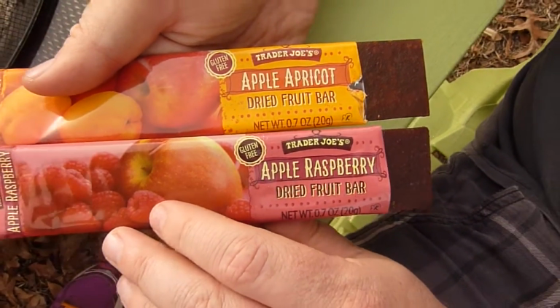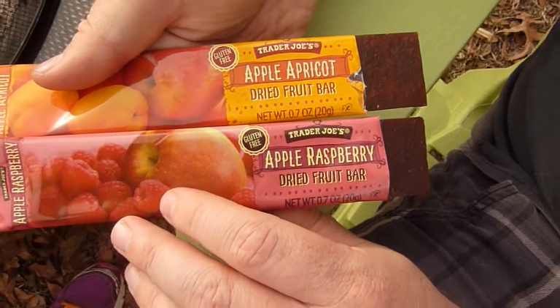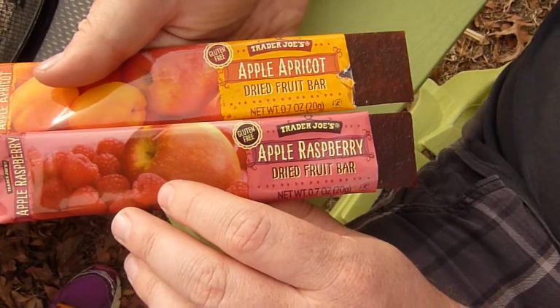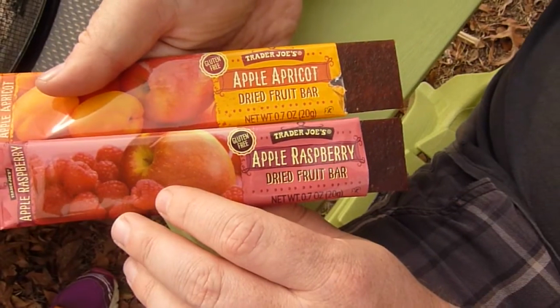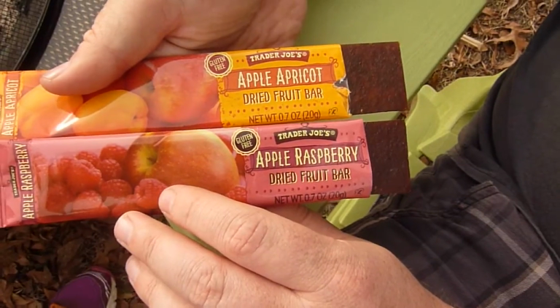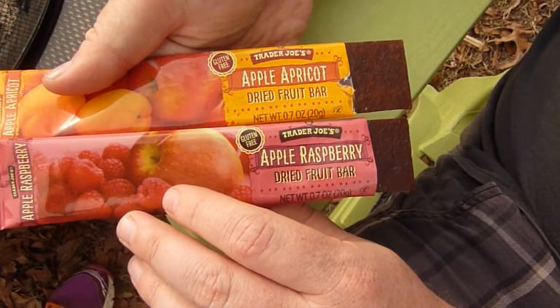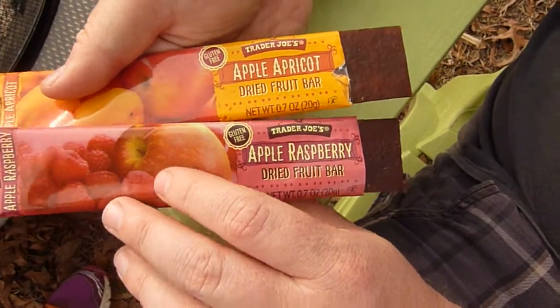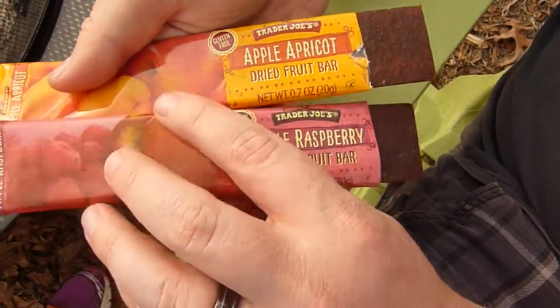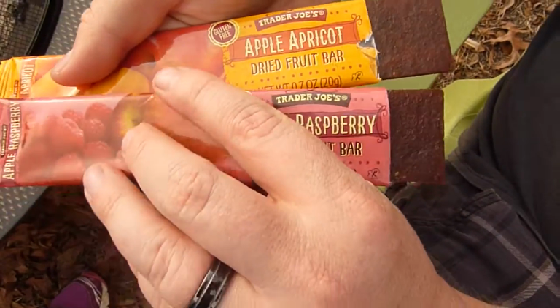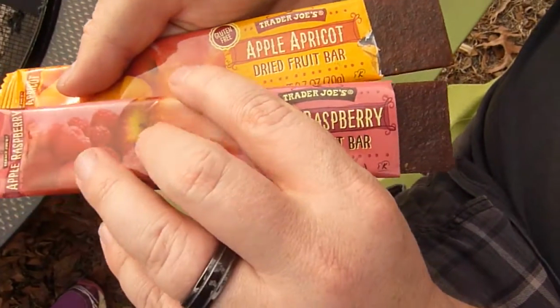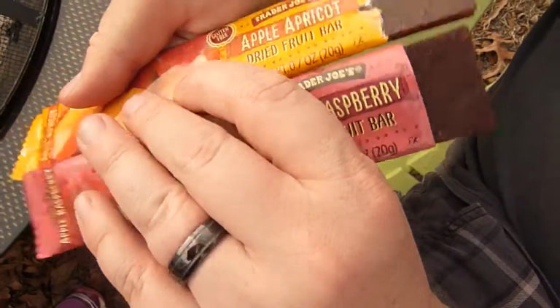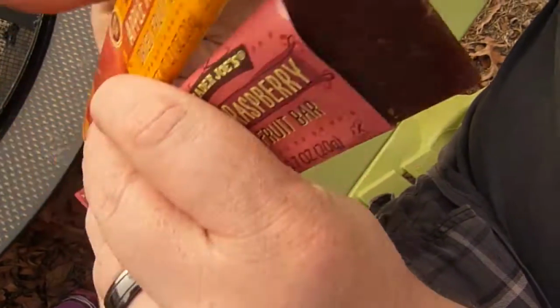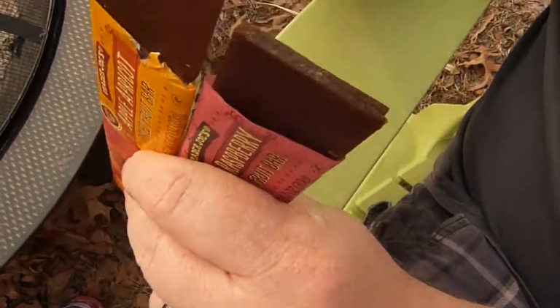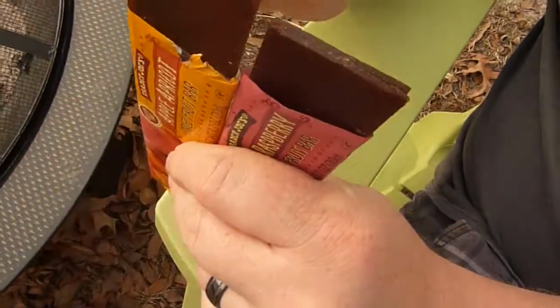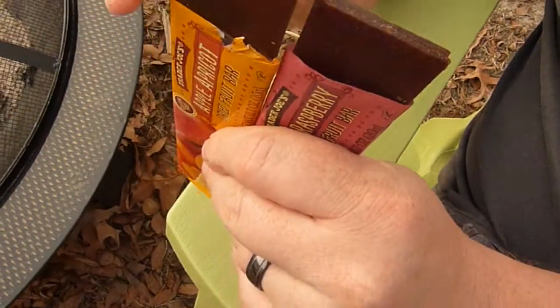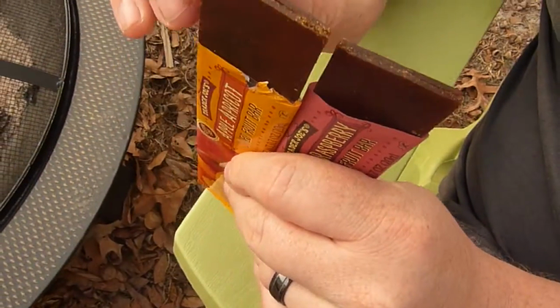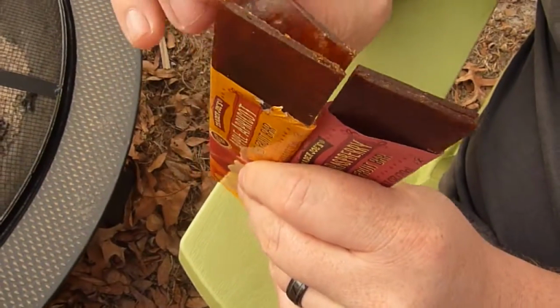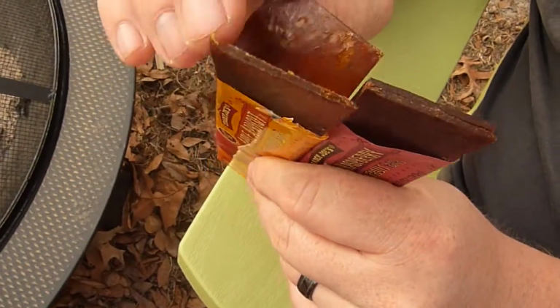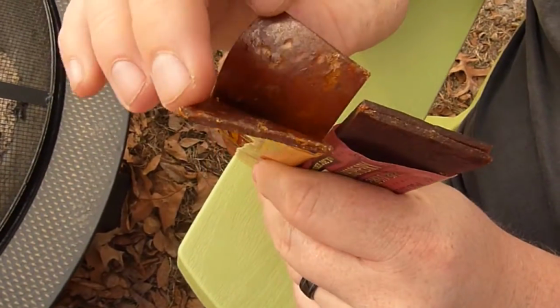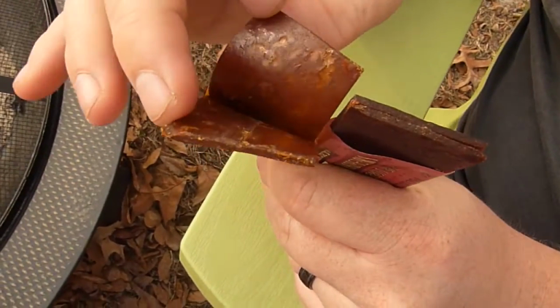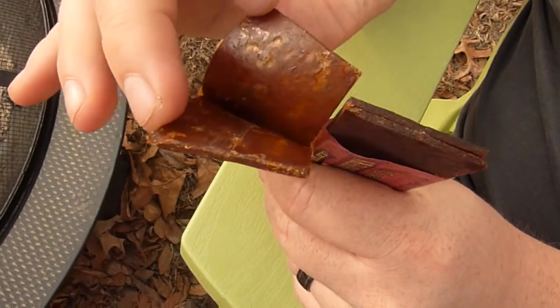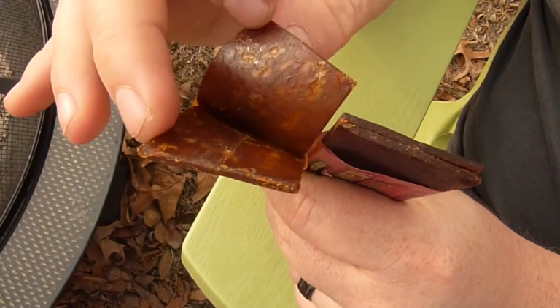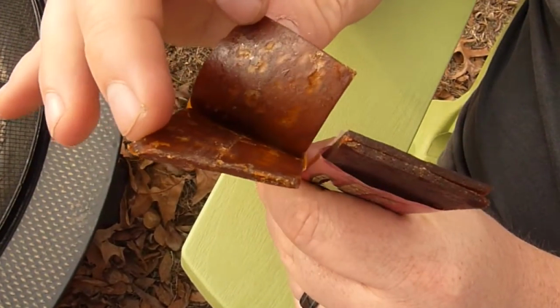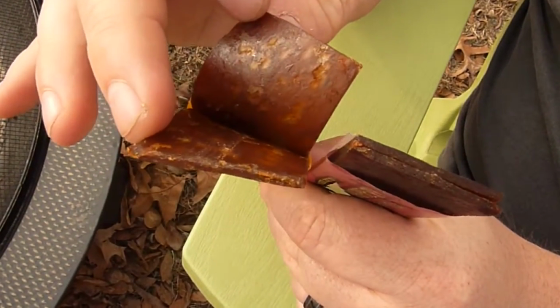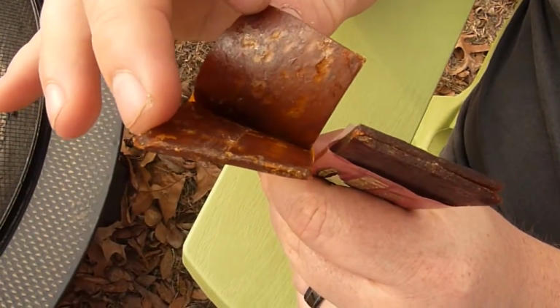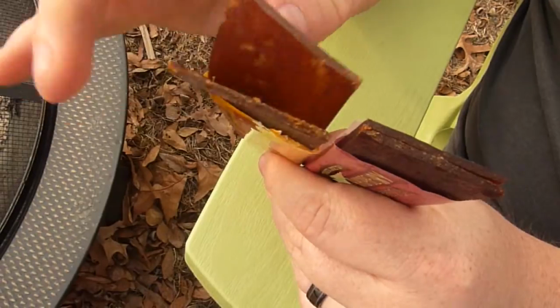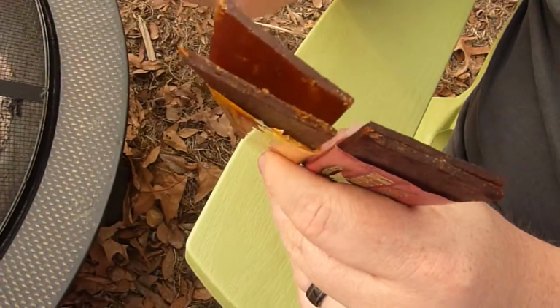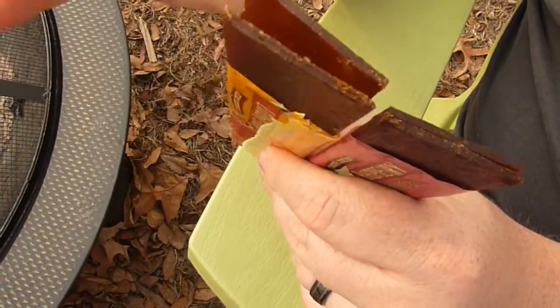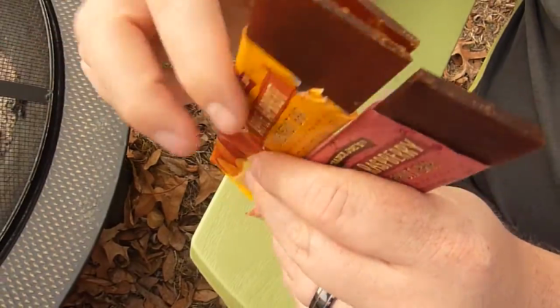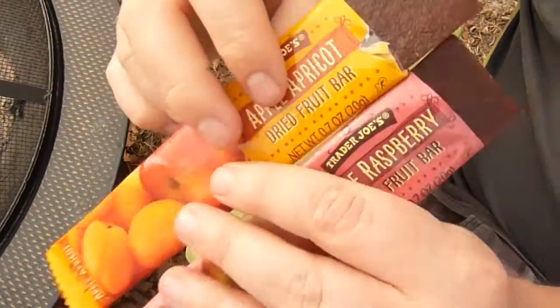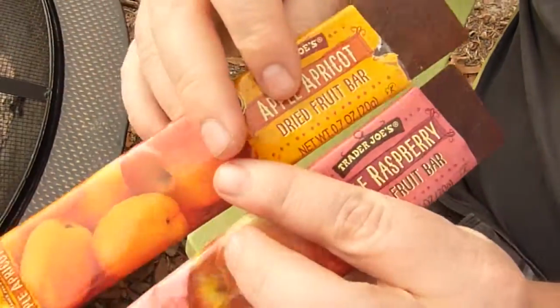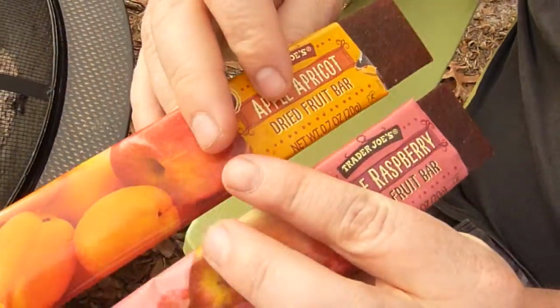We bought two out of the four flavors: apple apricot and apple raspberry. There are two strips in each package.